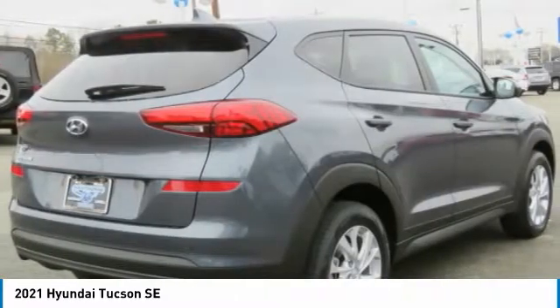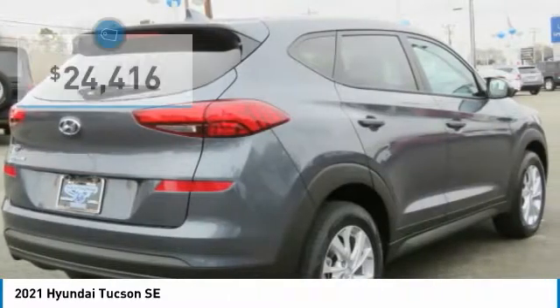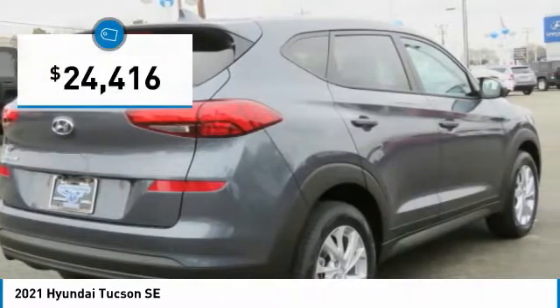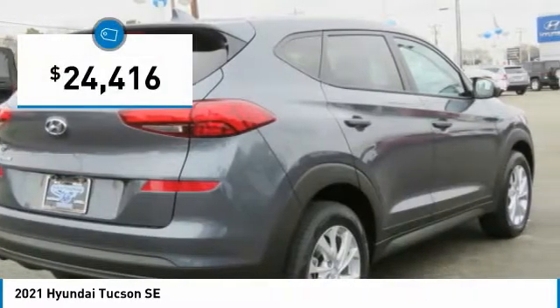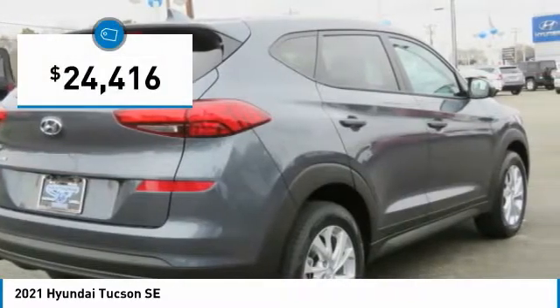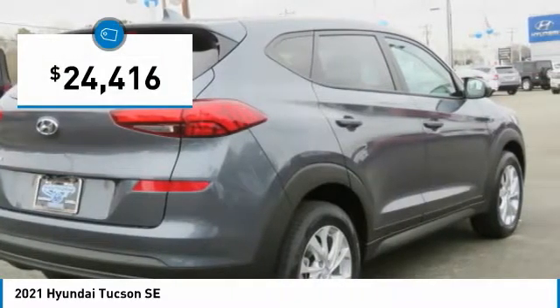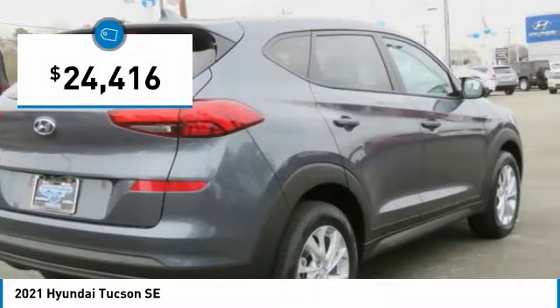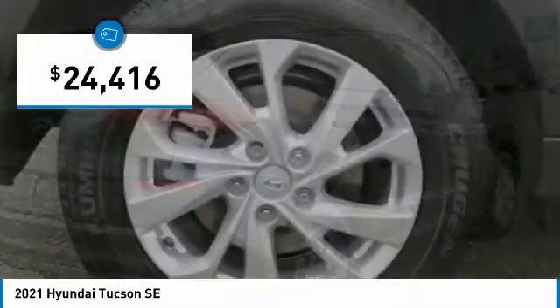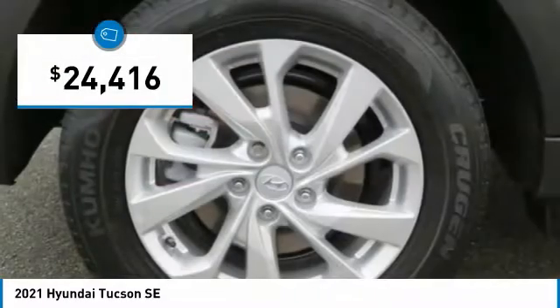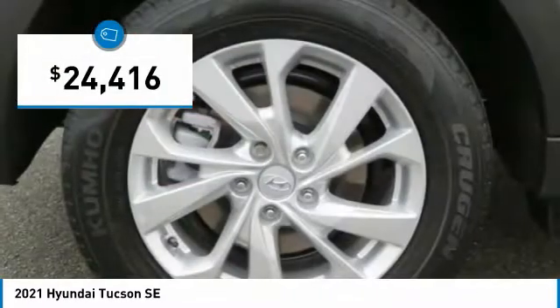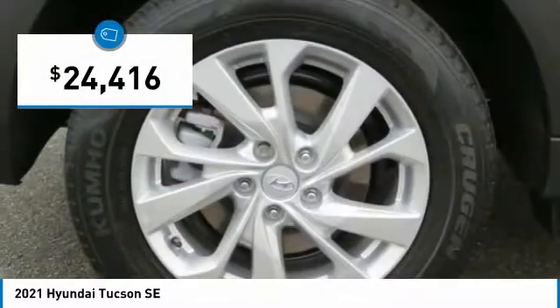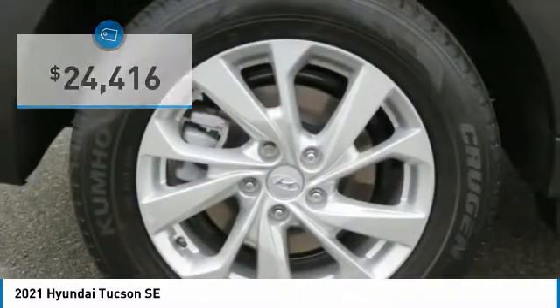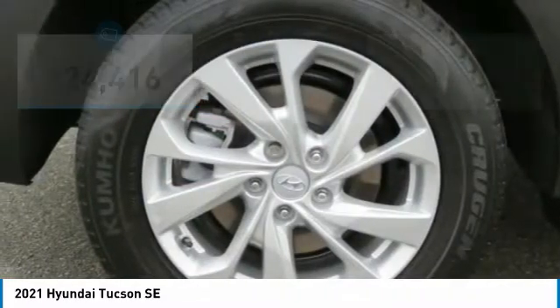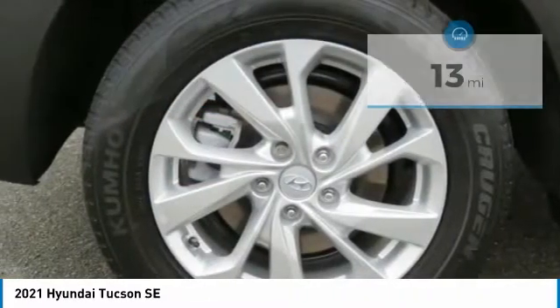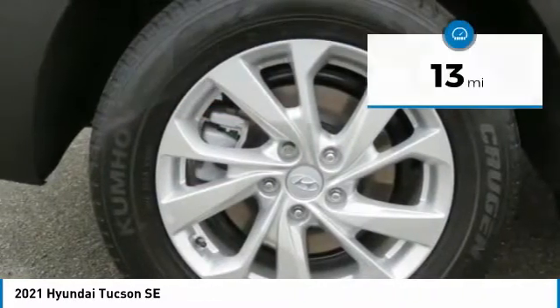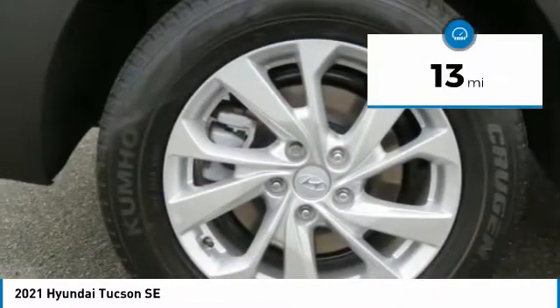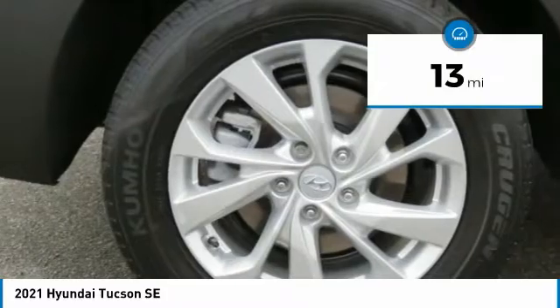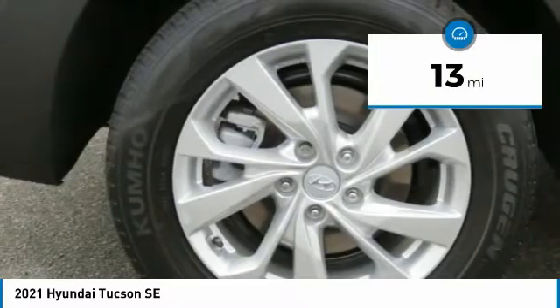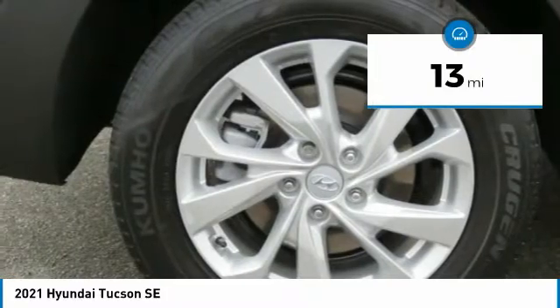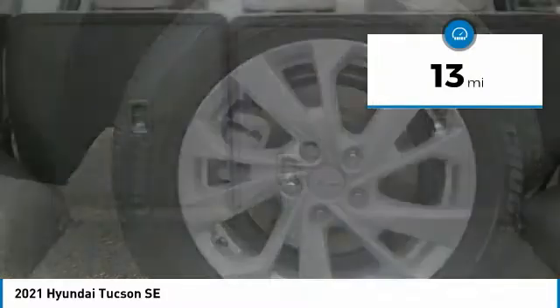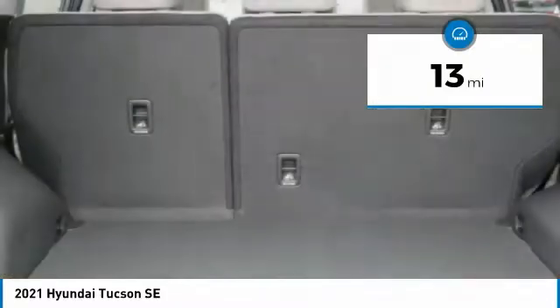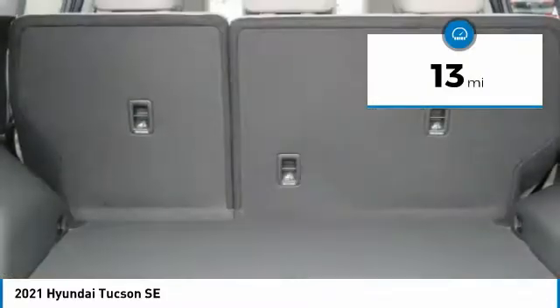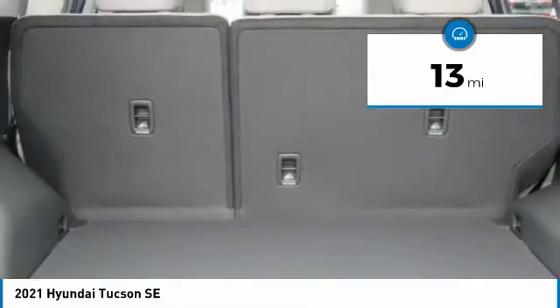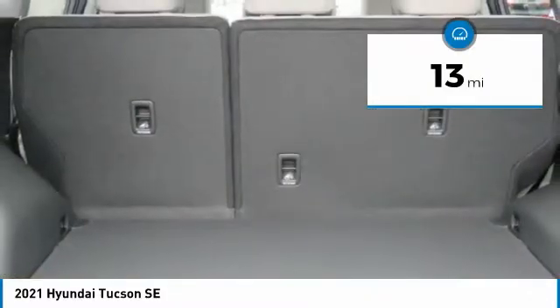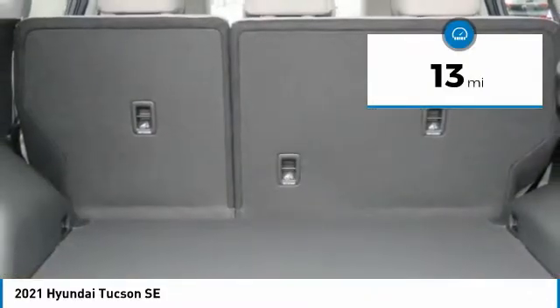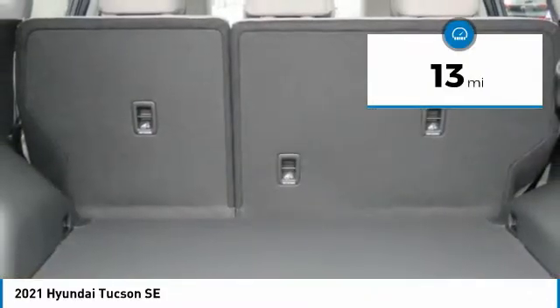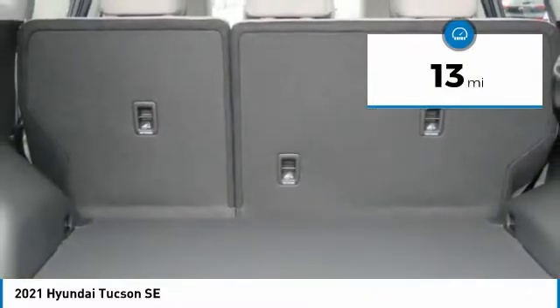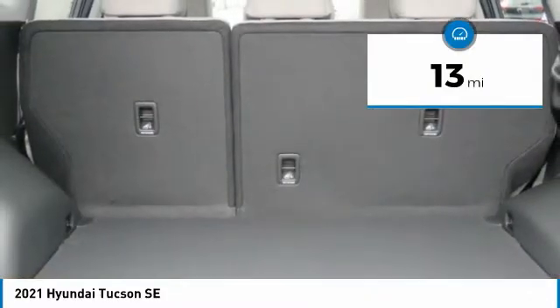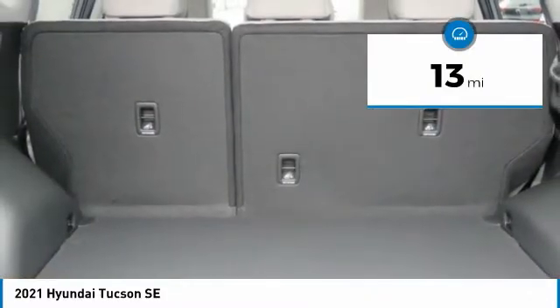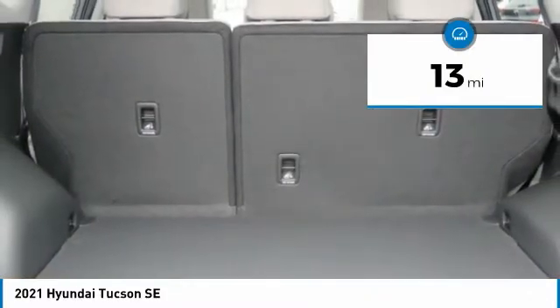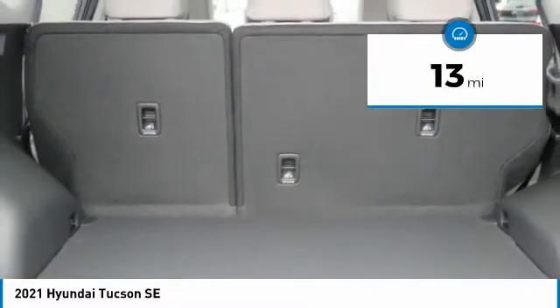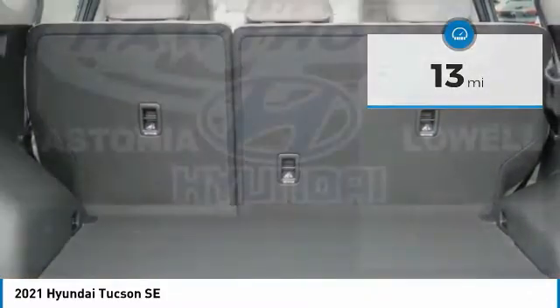And is priced below $25,000. This vehicle has less than 100 miles. Here are some of this vehicle's great options.